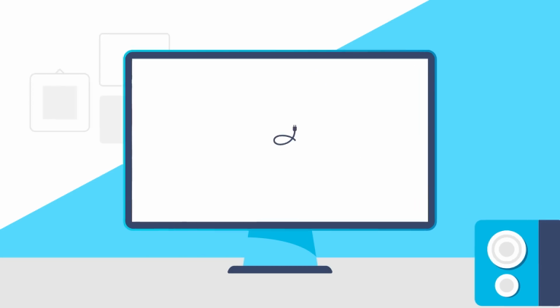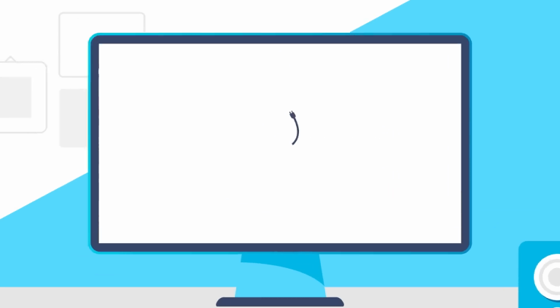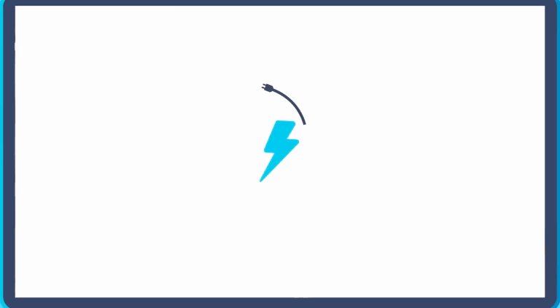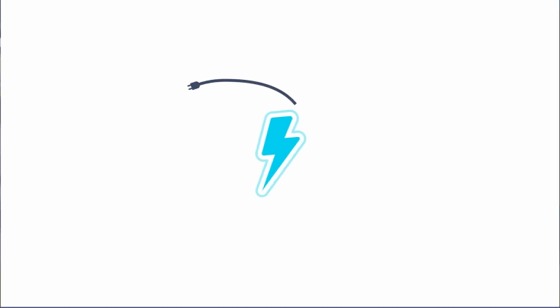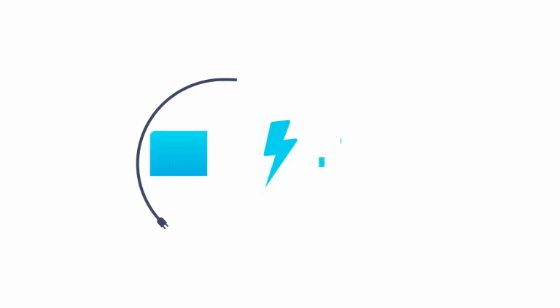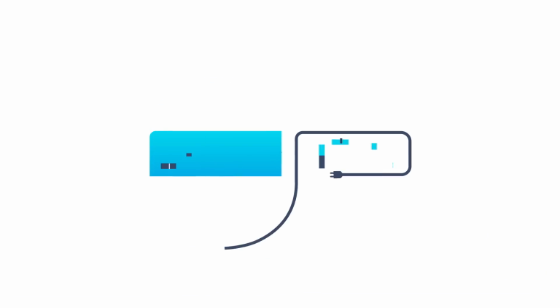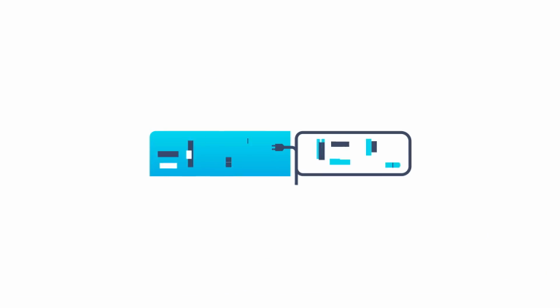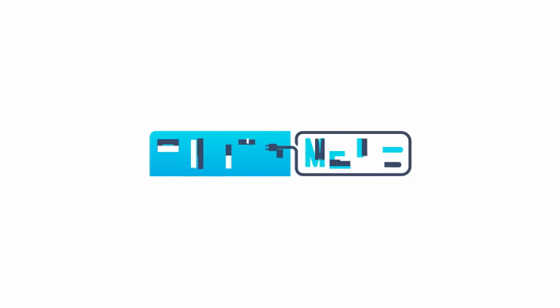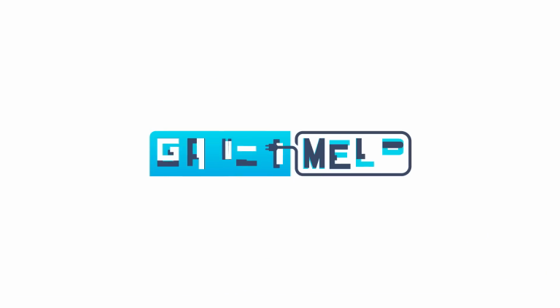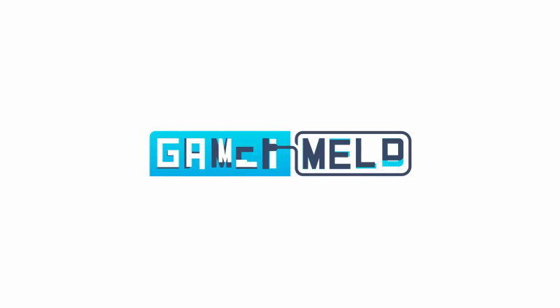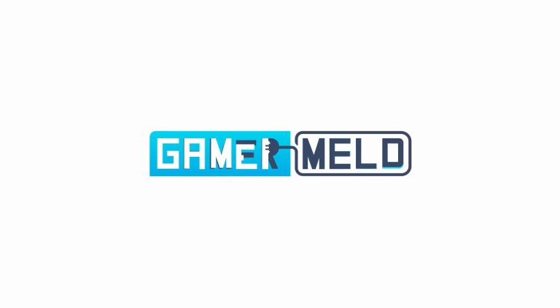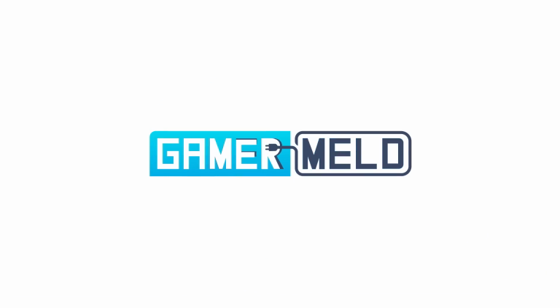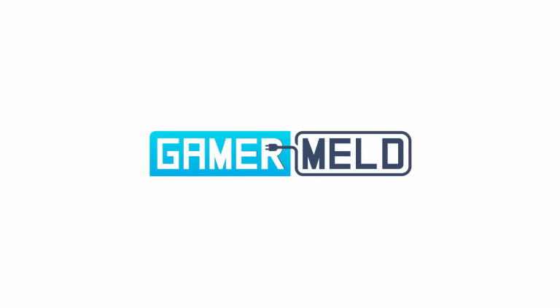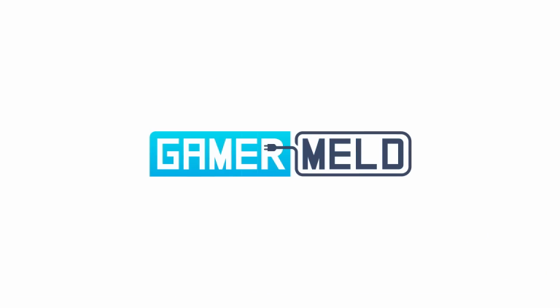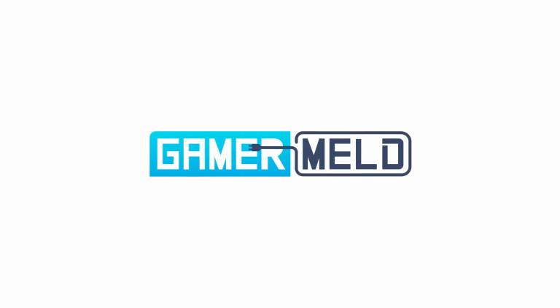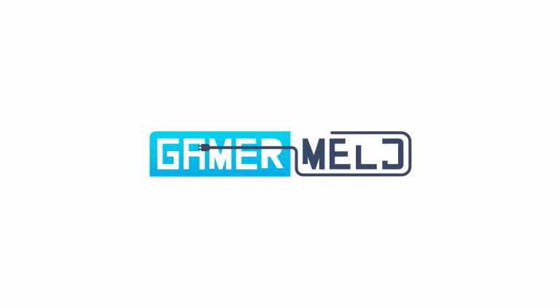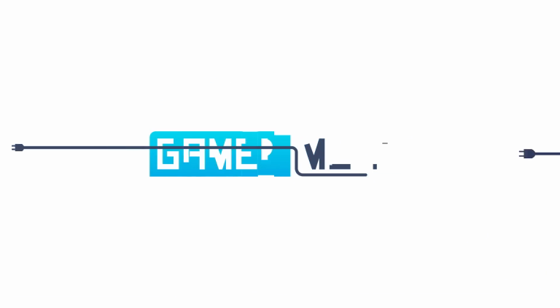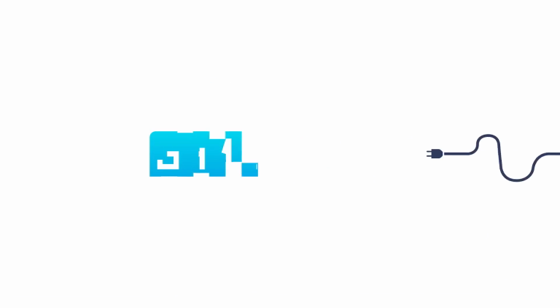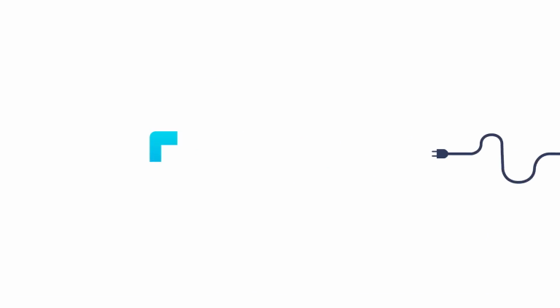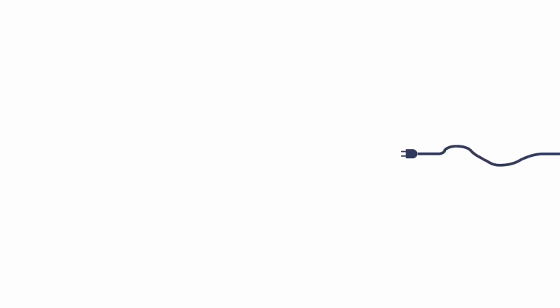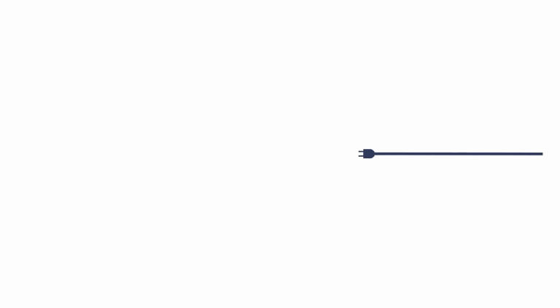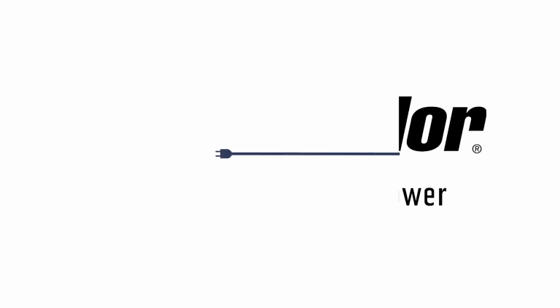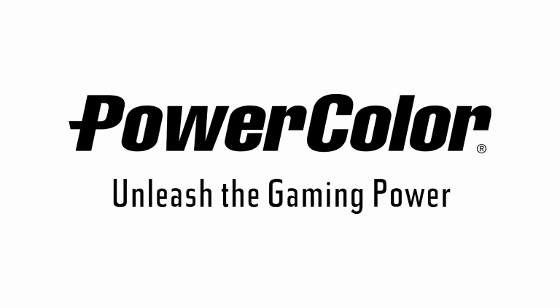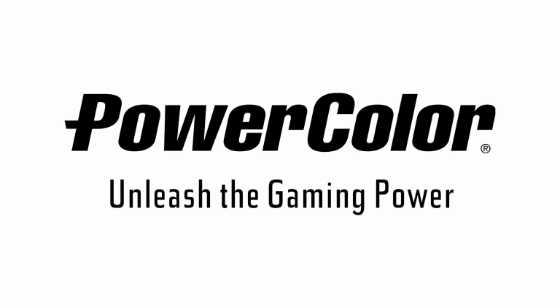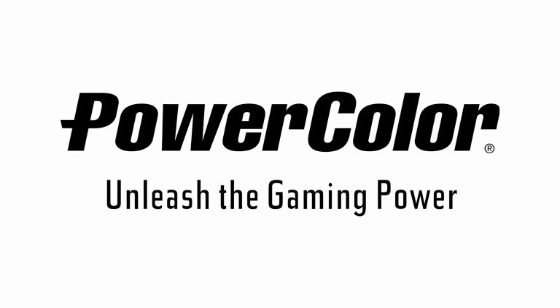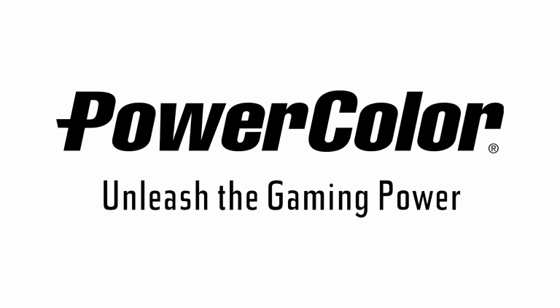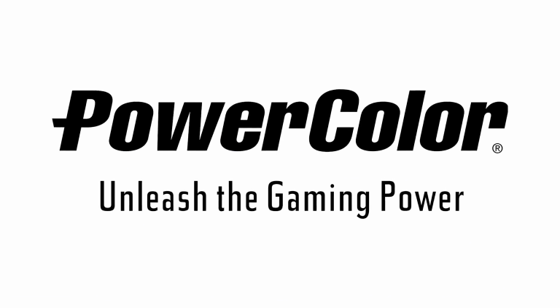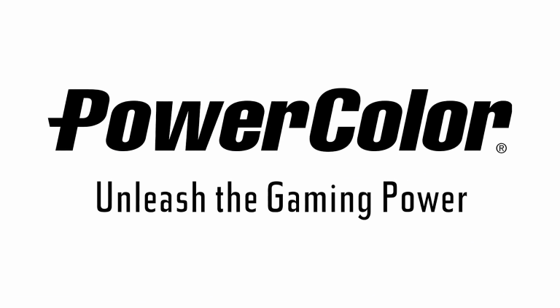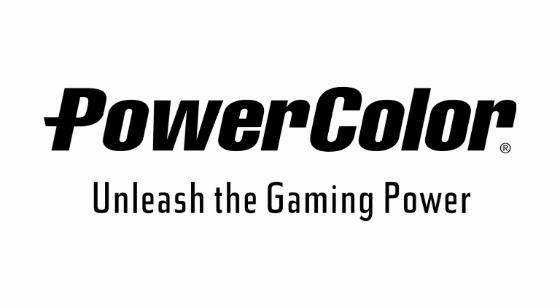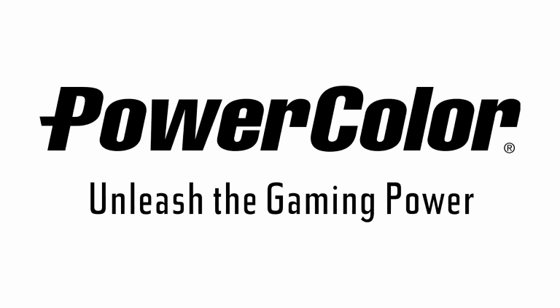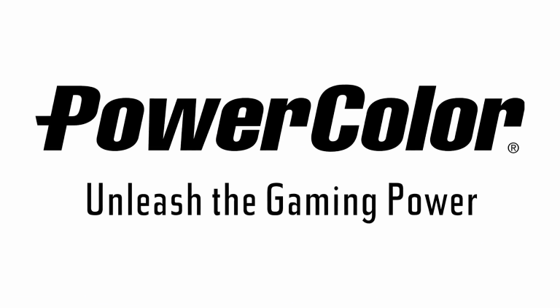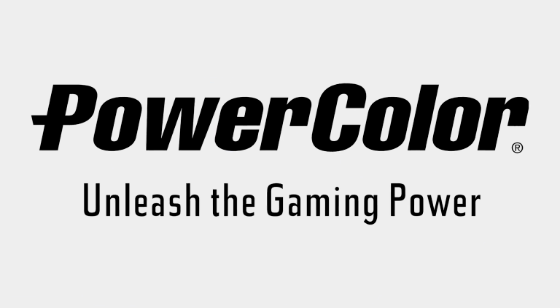Welcome everyone to Gamer Melt! Today's video is sponsored by PowerColor.